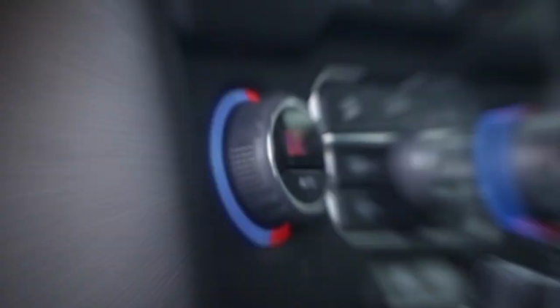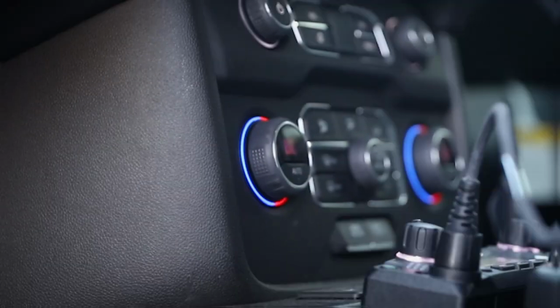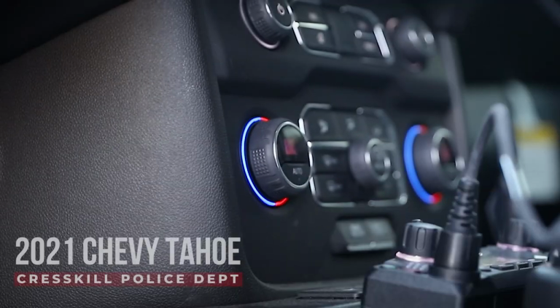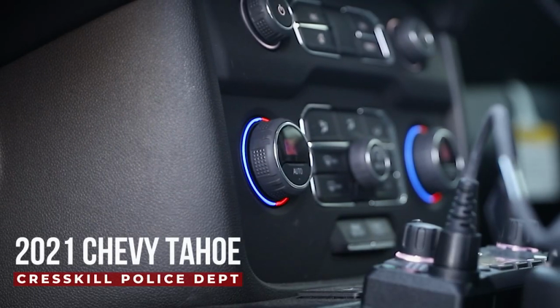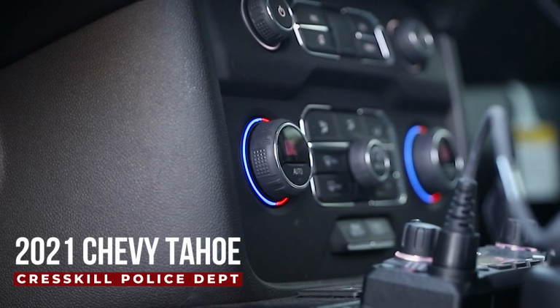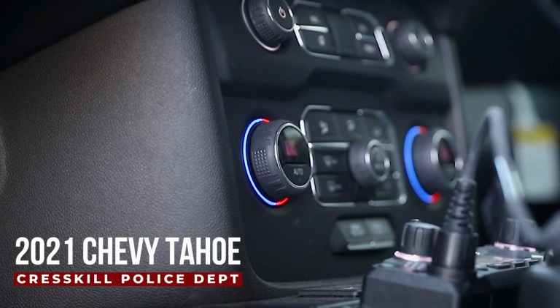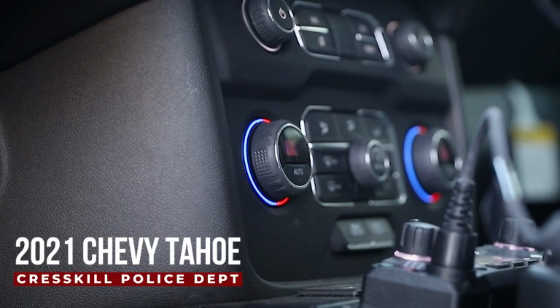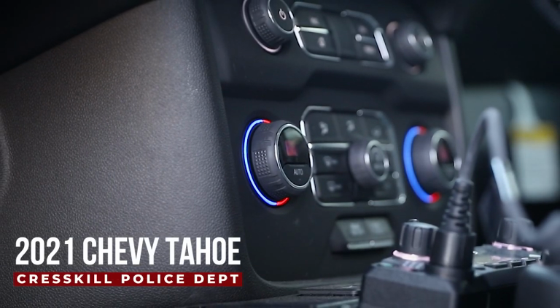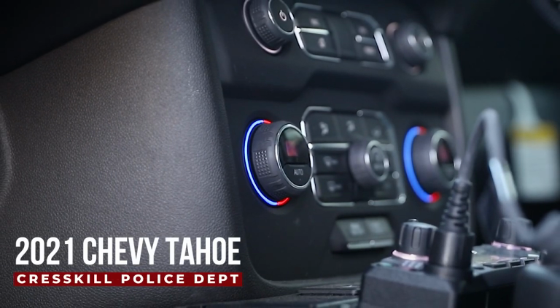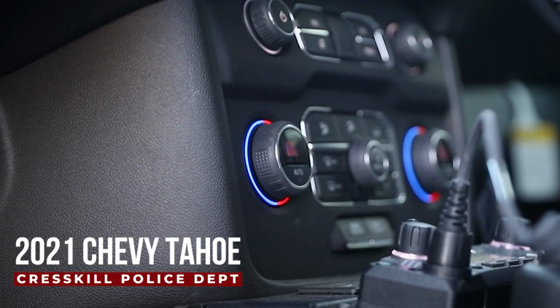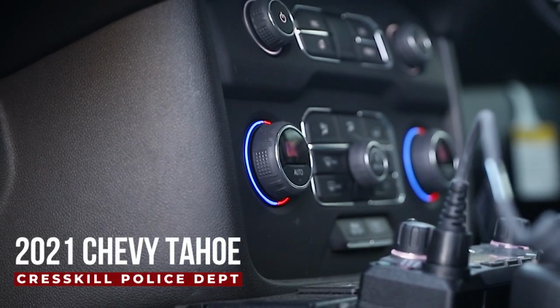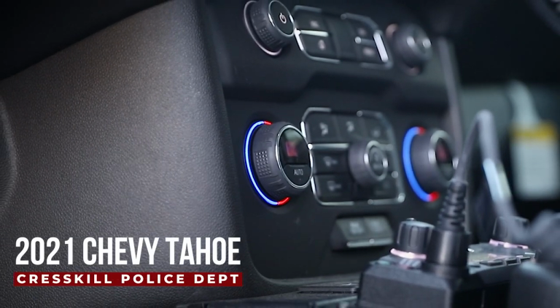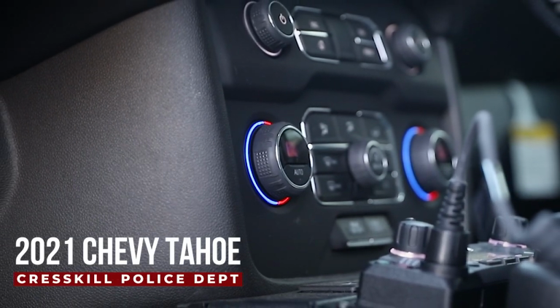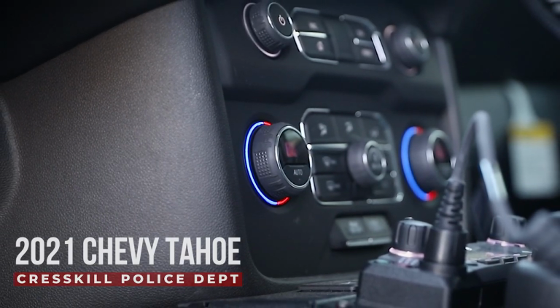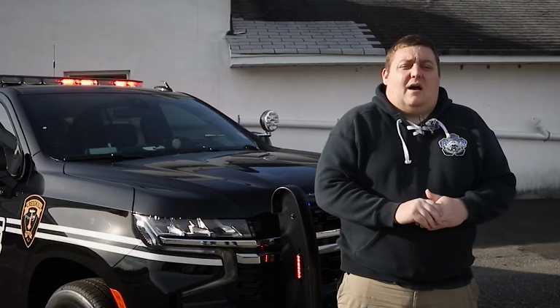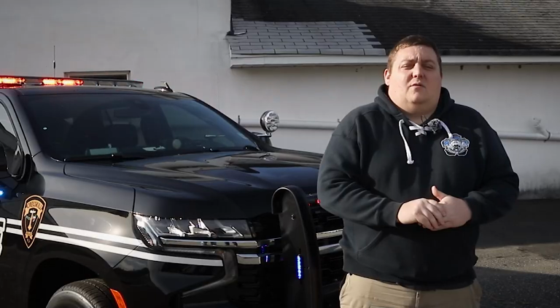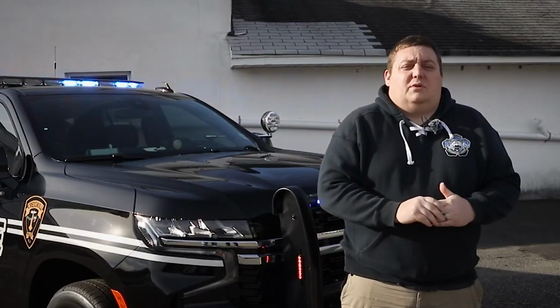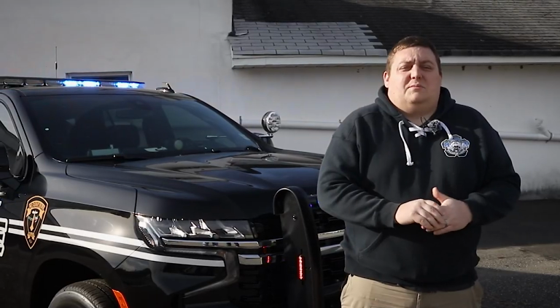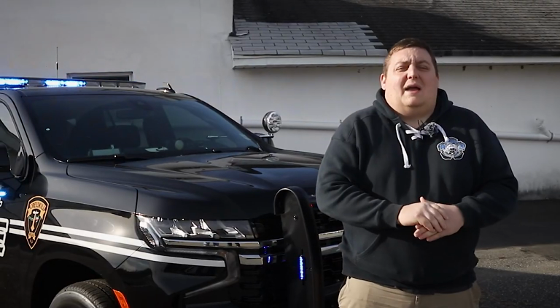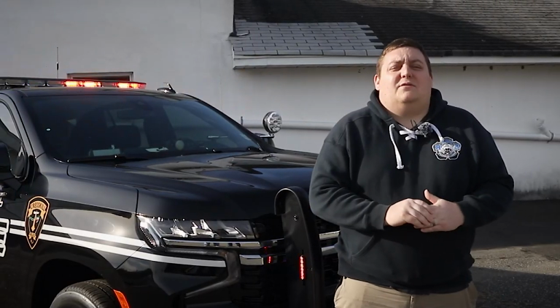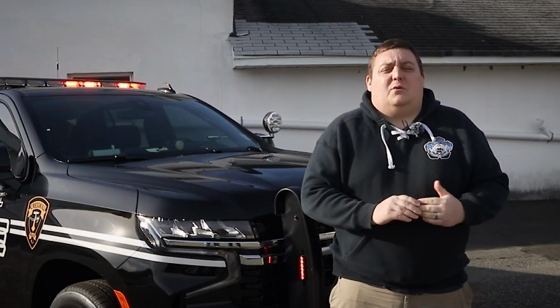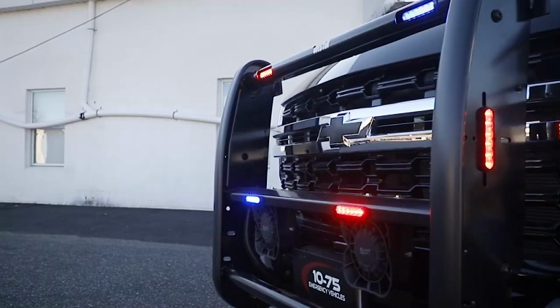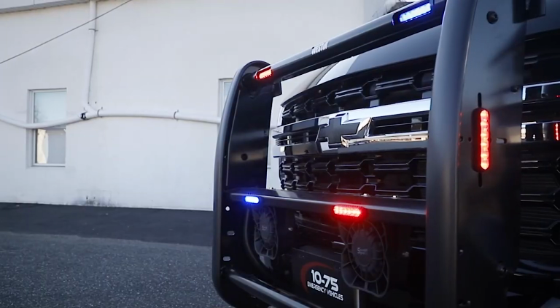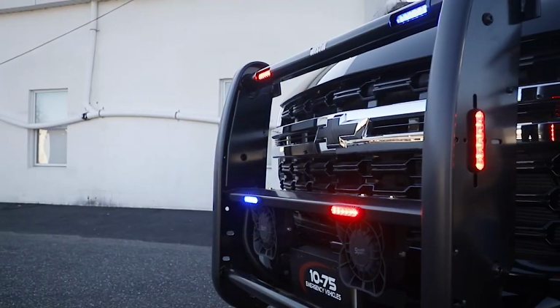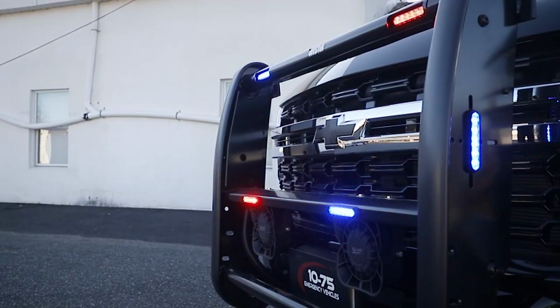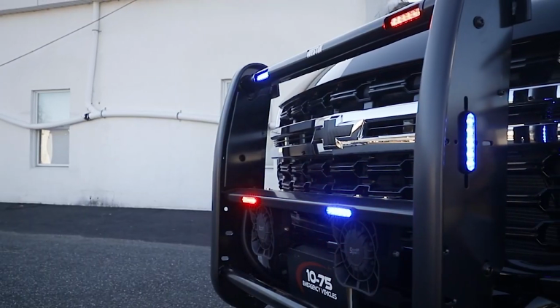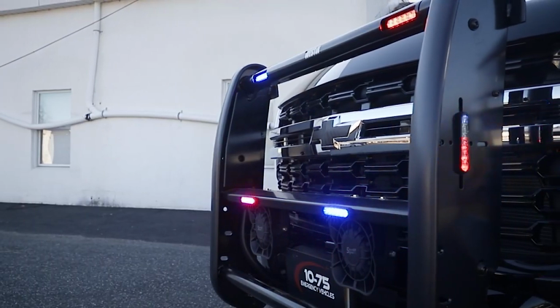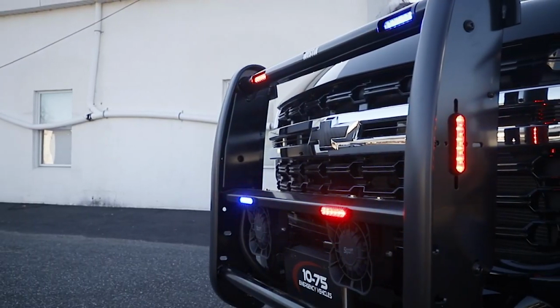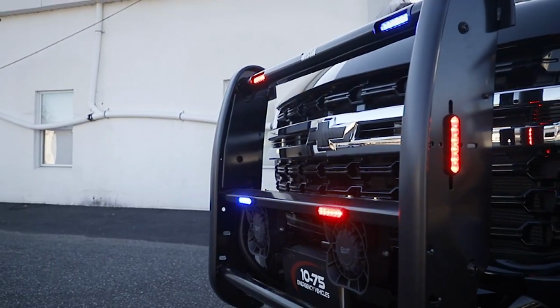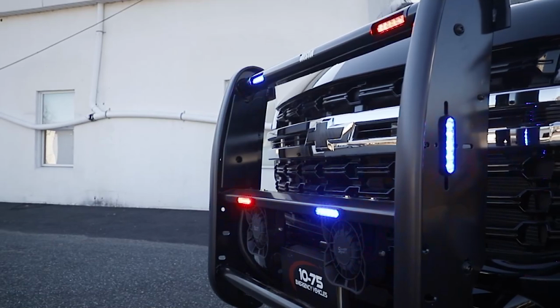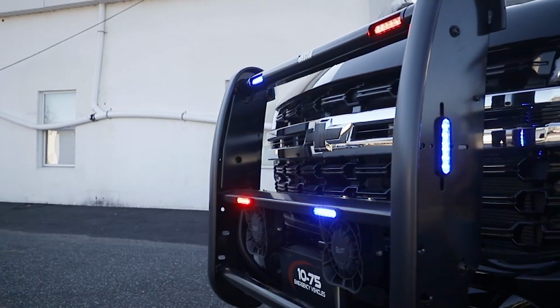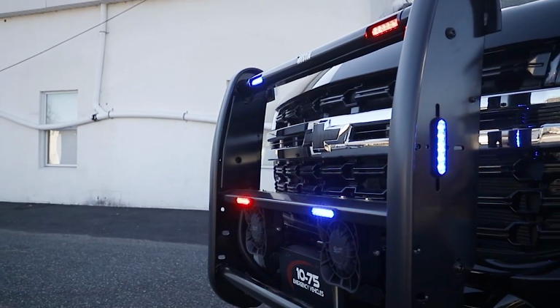We're taking a look at this 2021 Chevy Tahoe Police Package for the Crestkill Police Department.